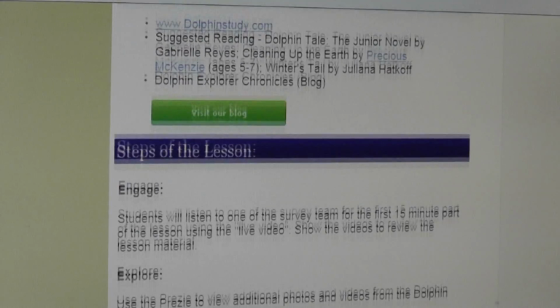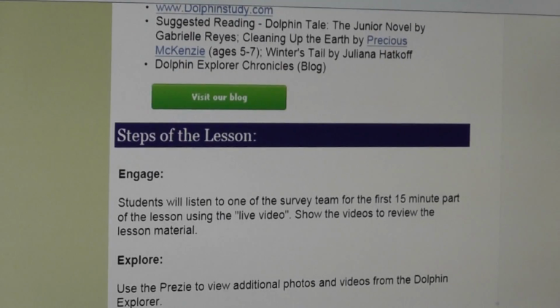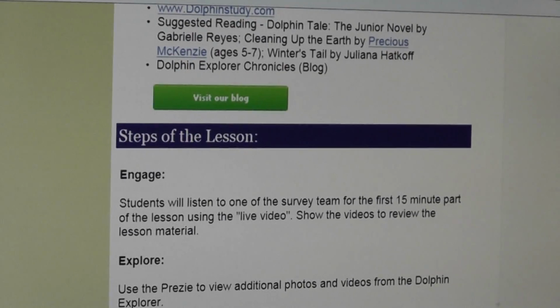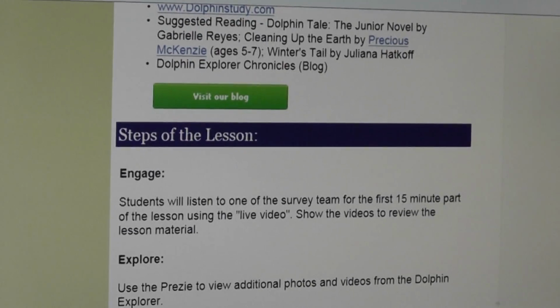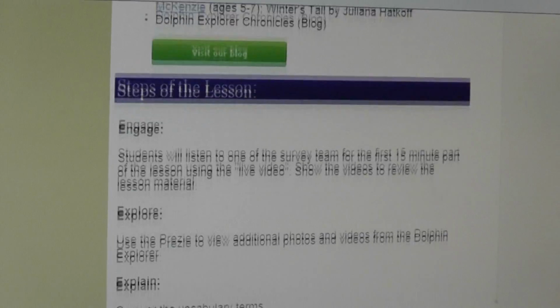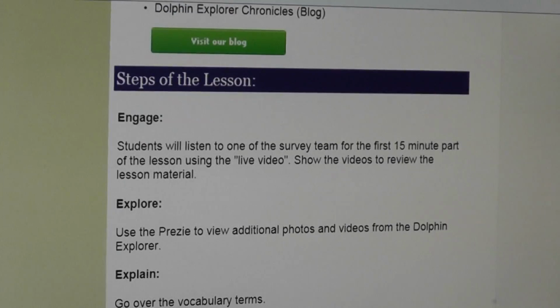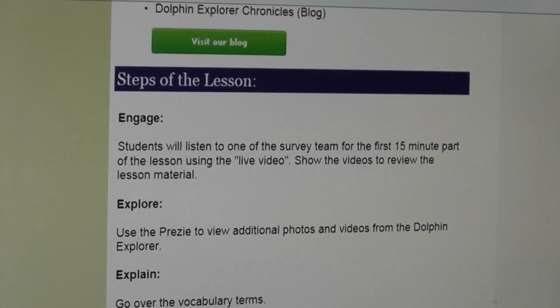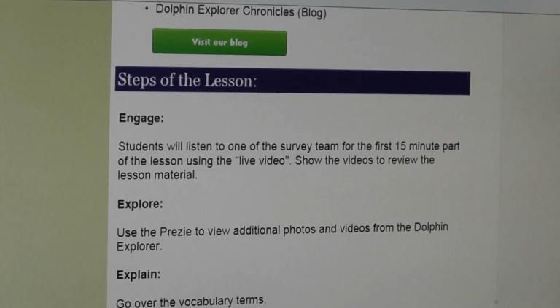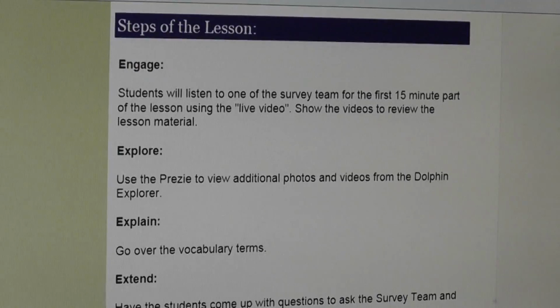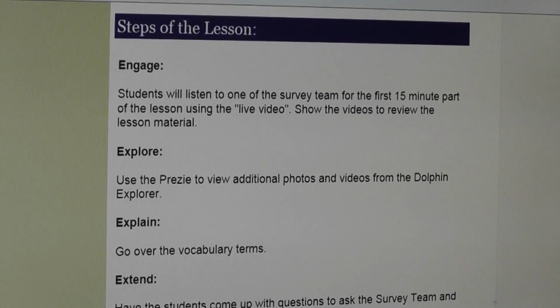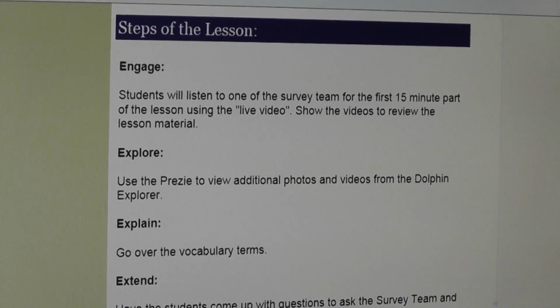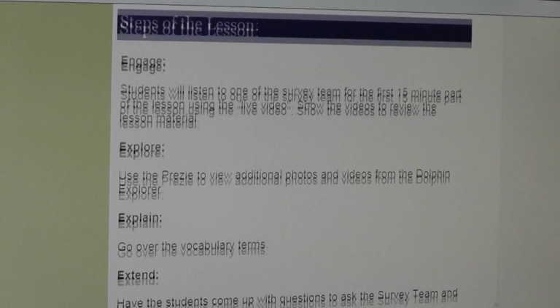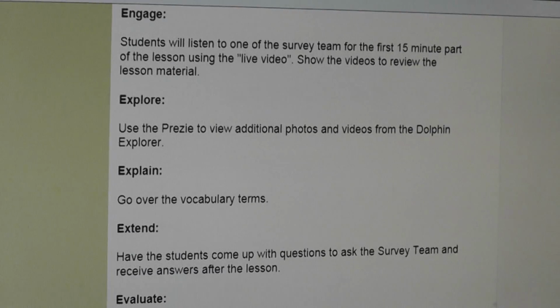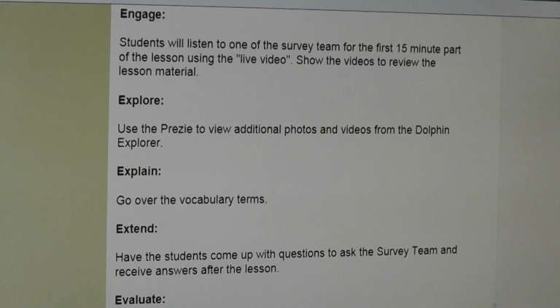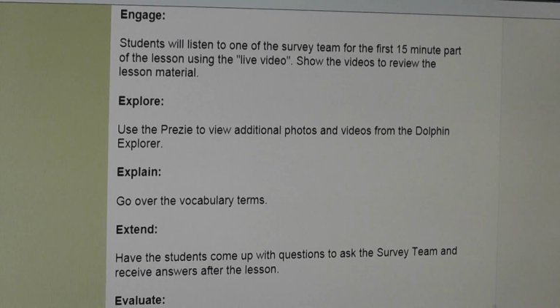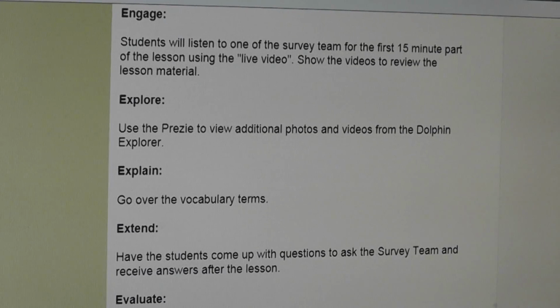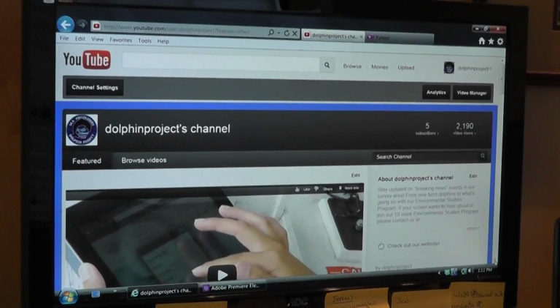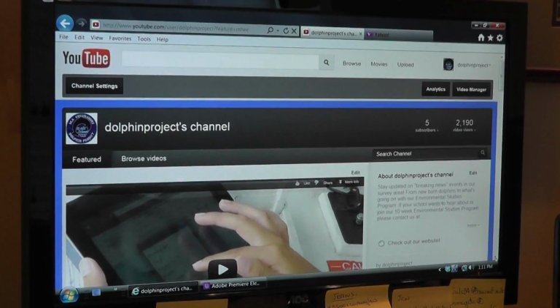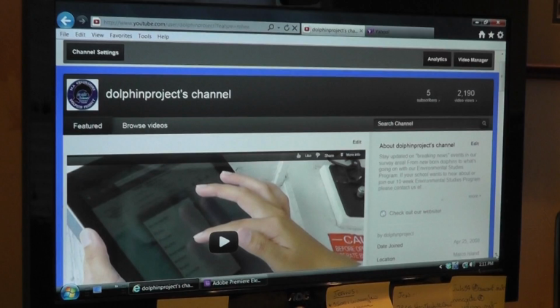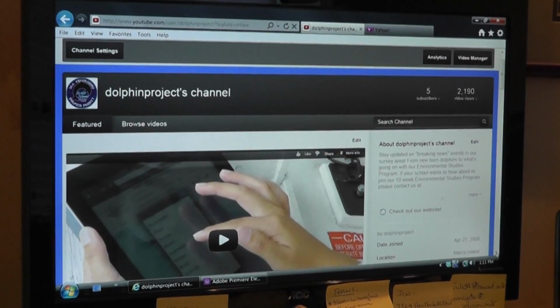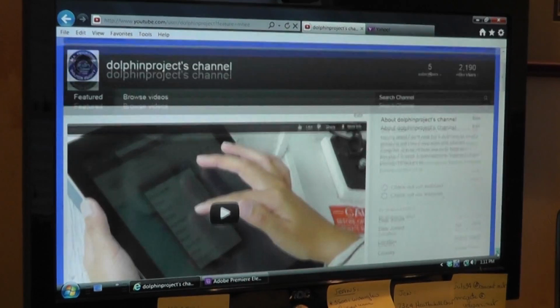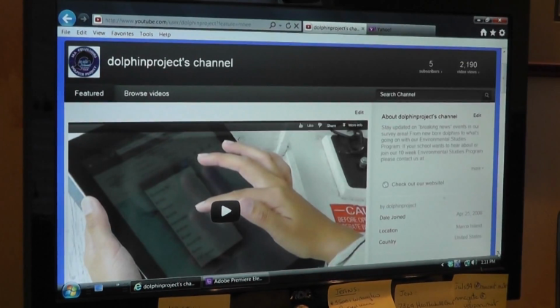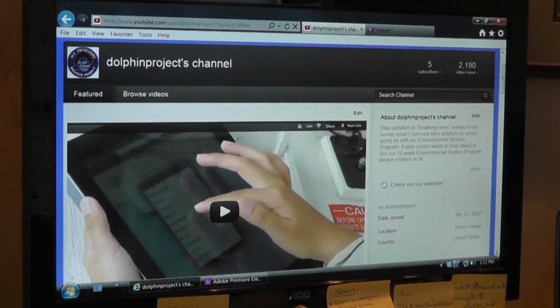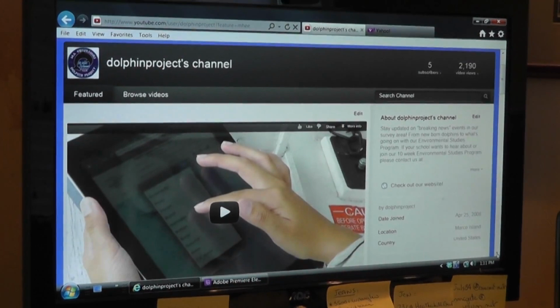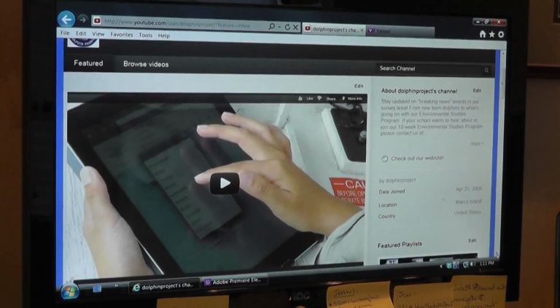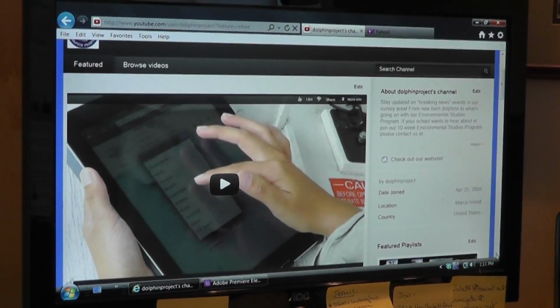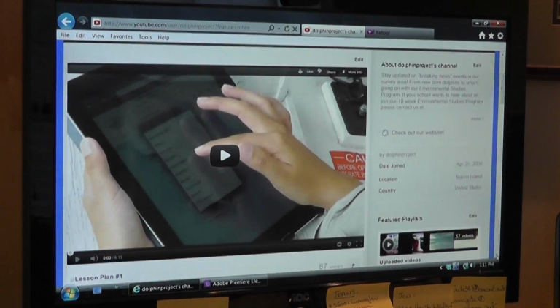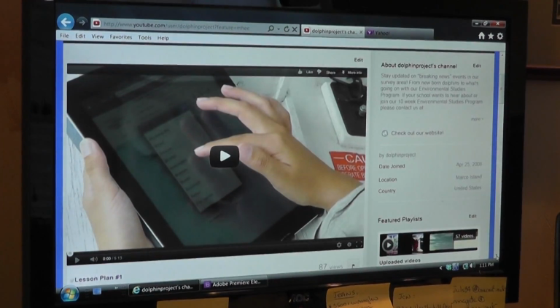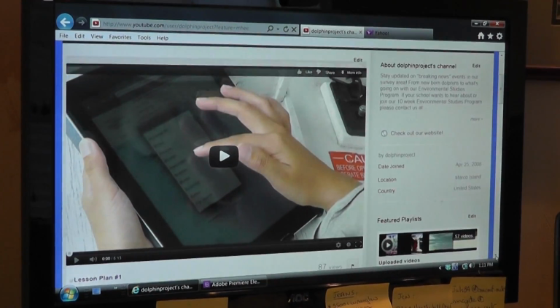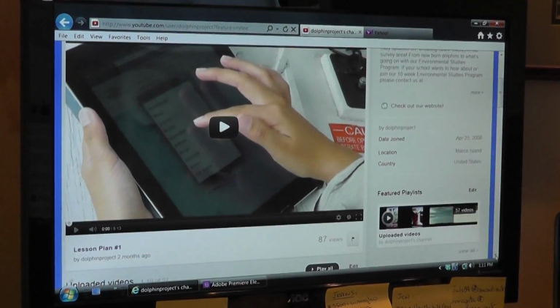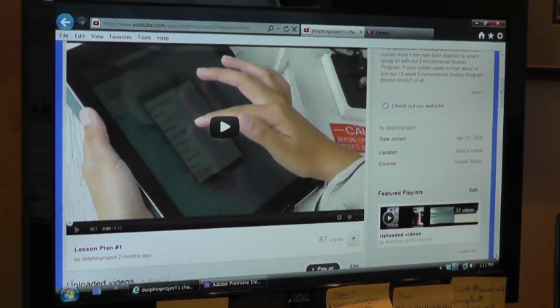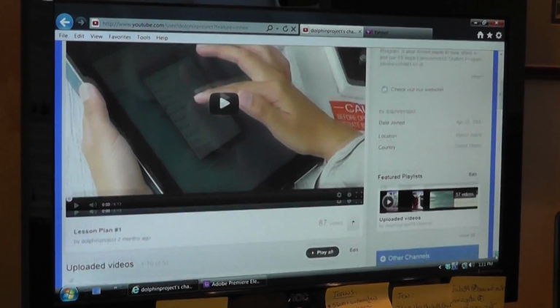All of our videos are archived in our very own Dolphin Project YouTube channel, exclusively for the students in the program.